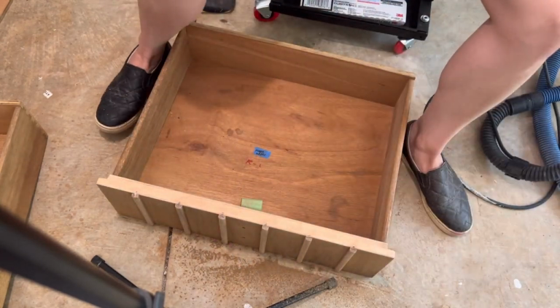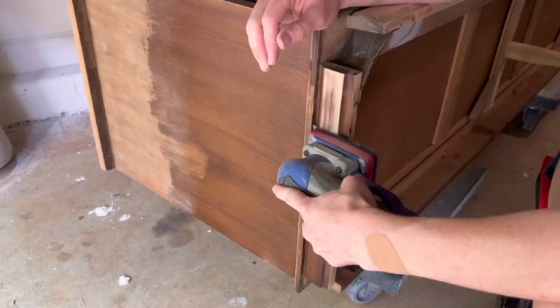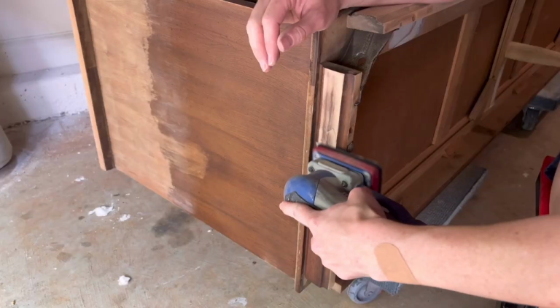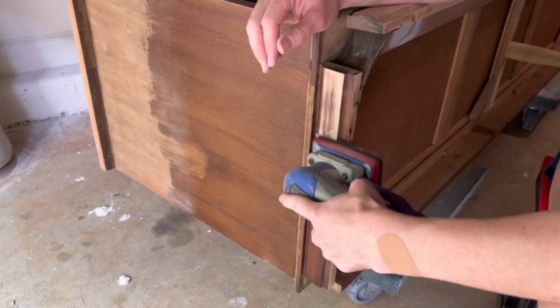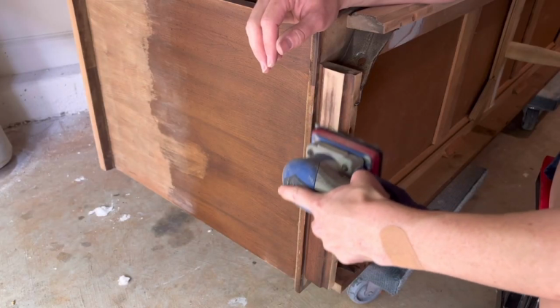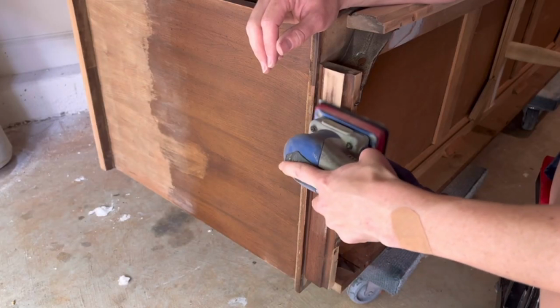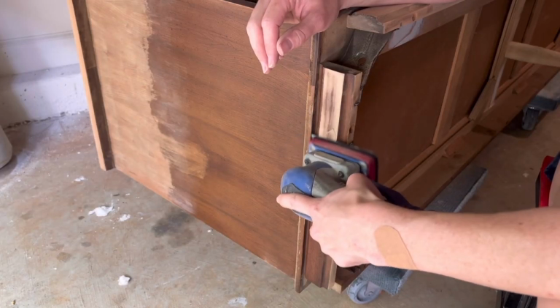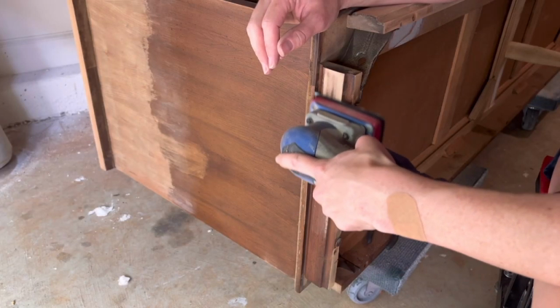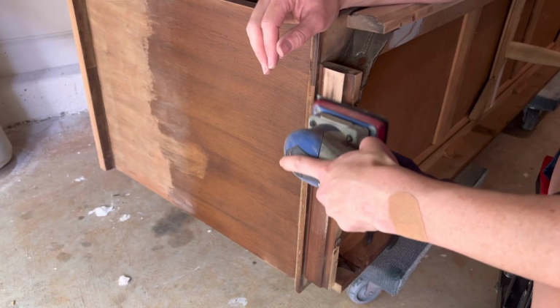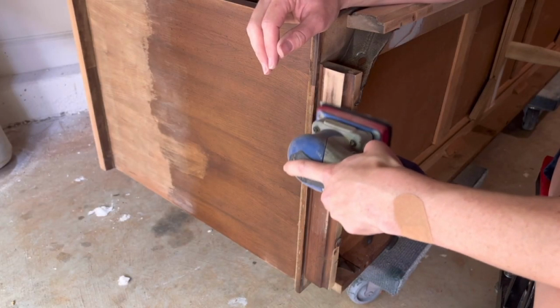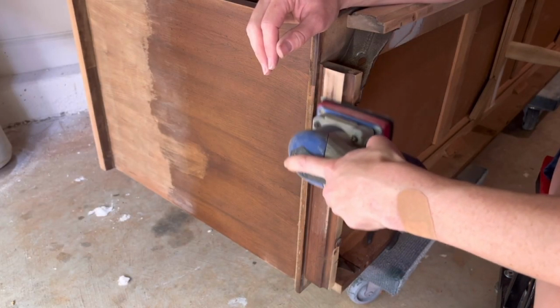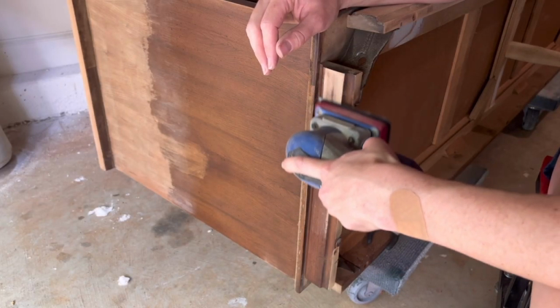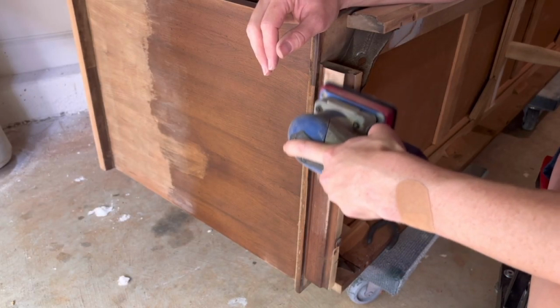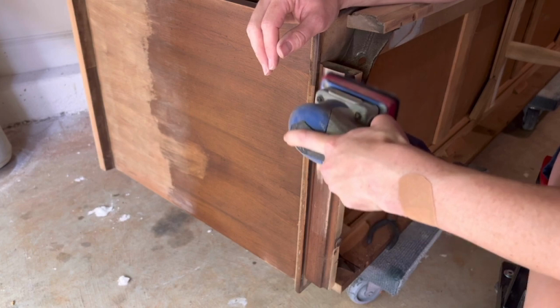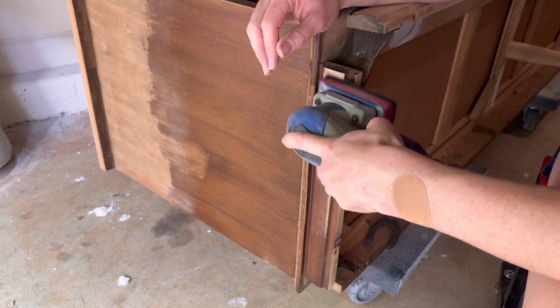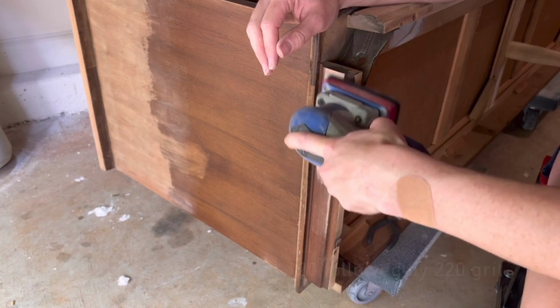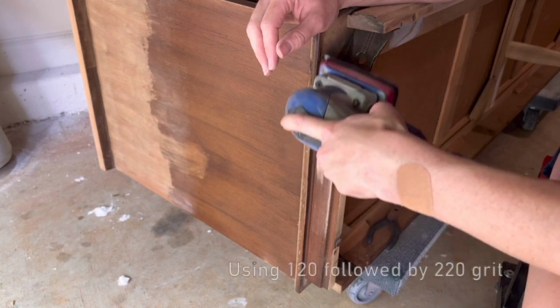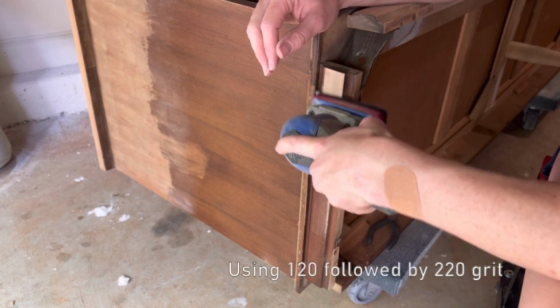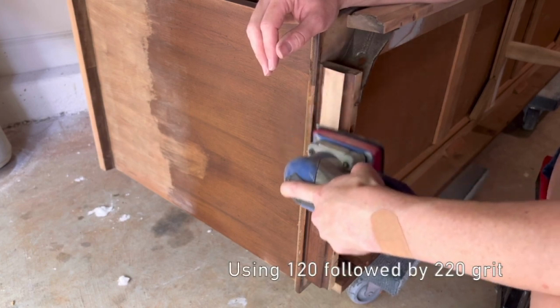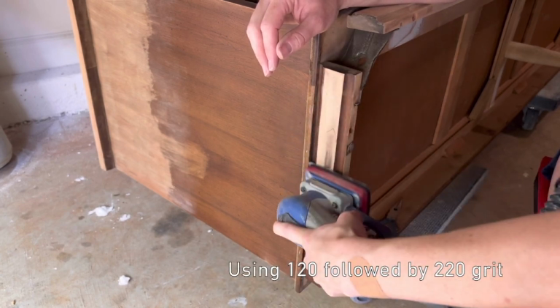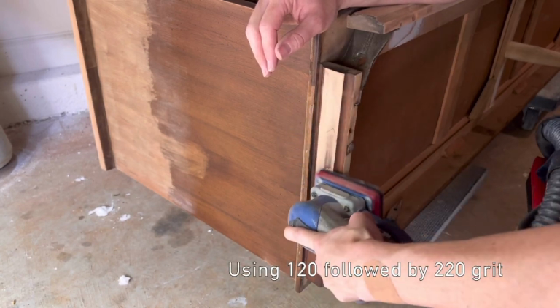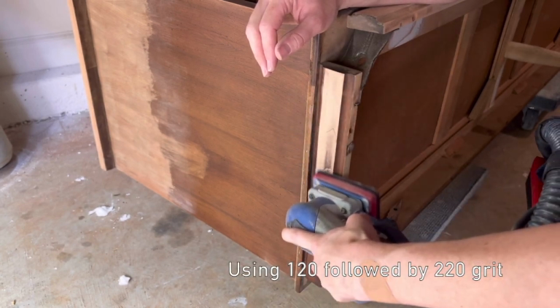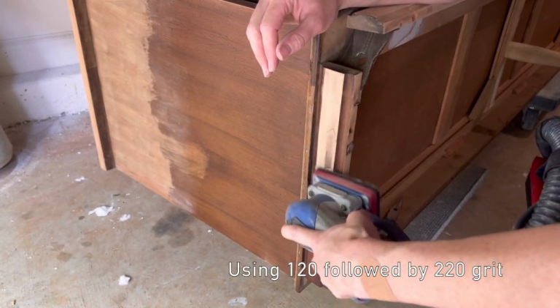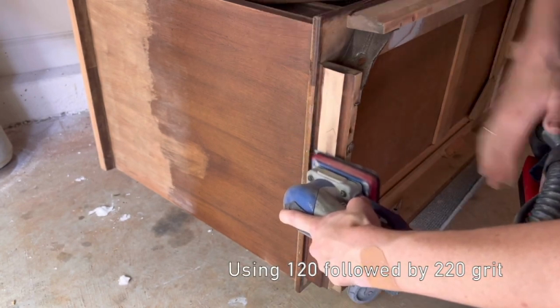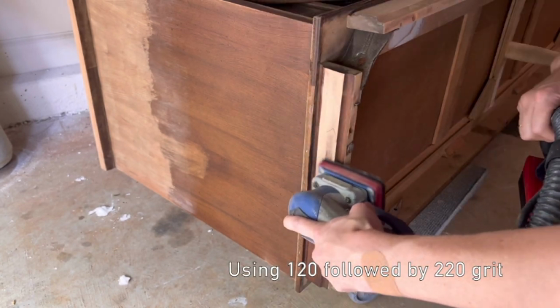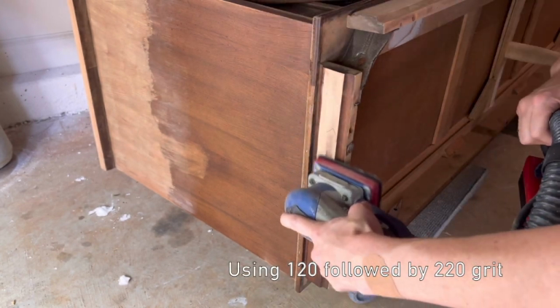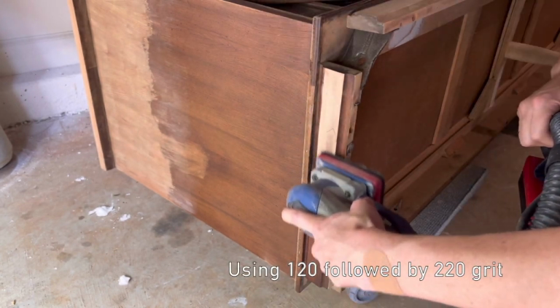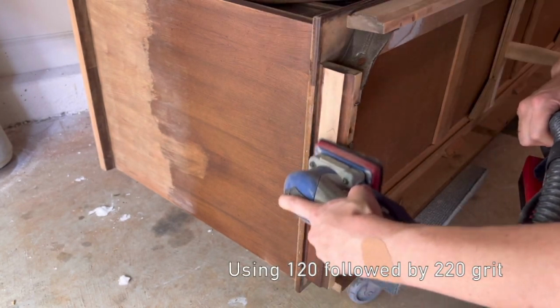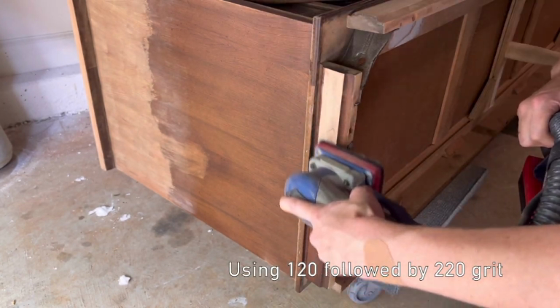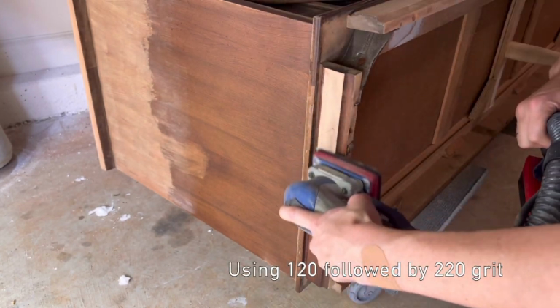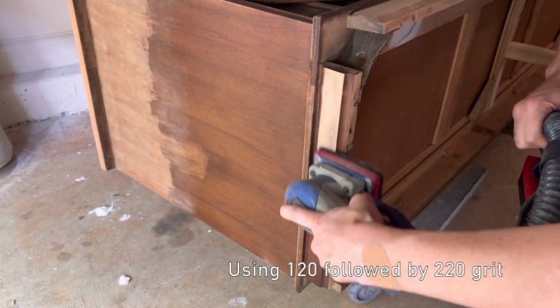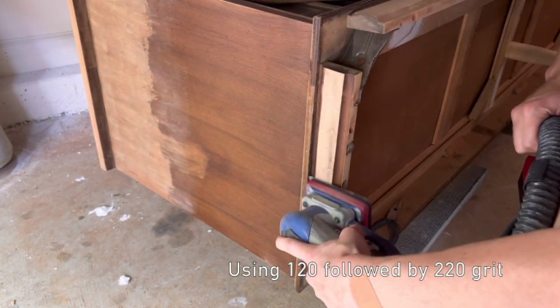Next, I moved on to sanding down the base to raw wood. Luckily, this was real wood so I could just go crazy.